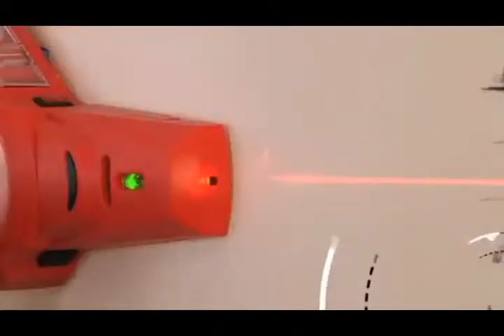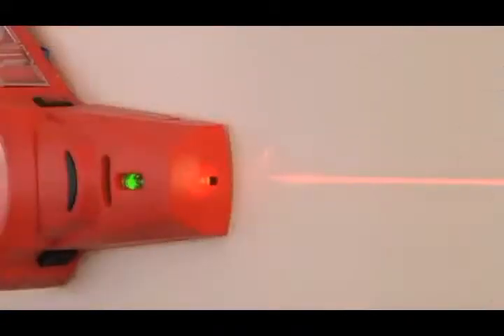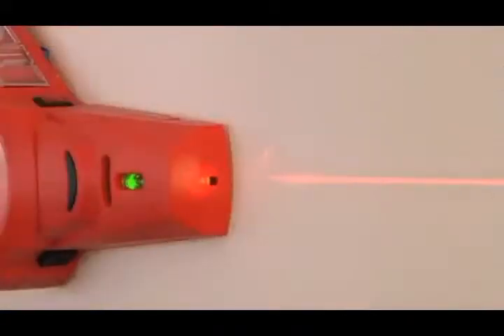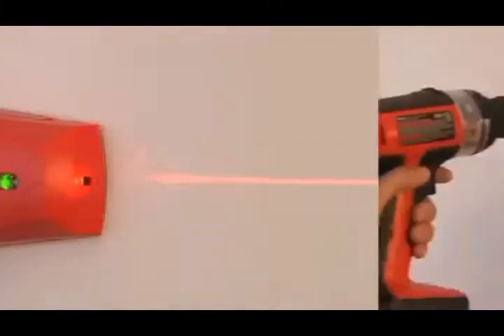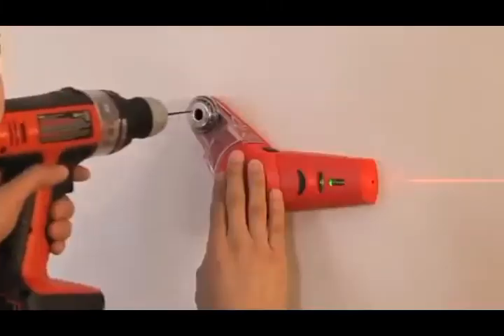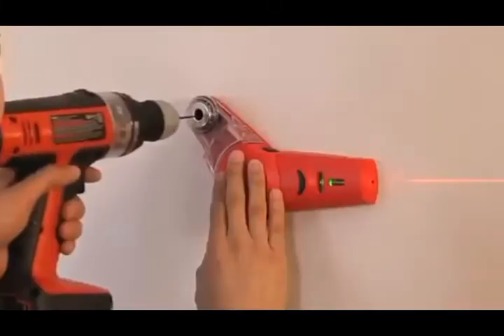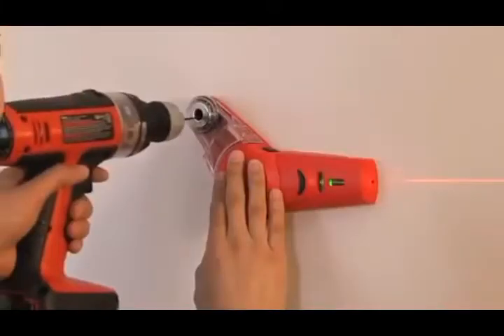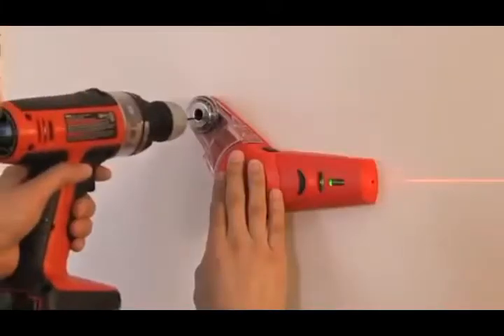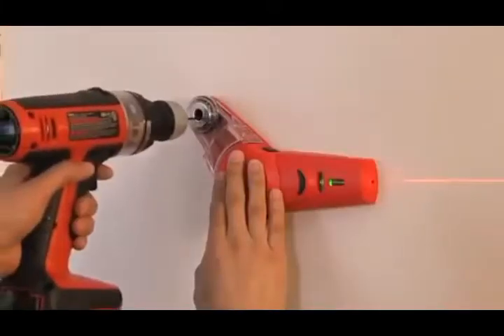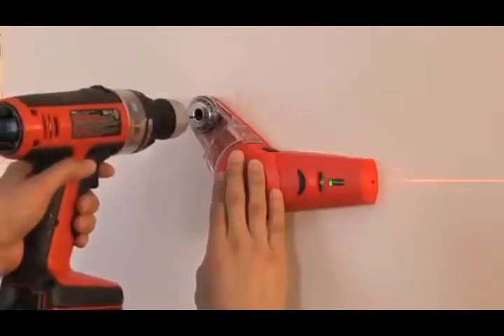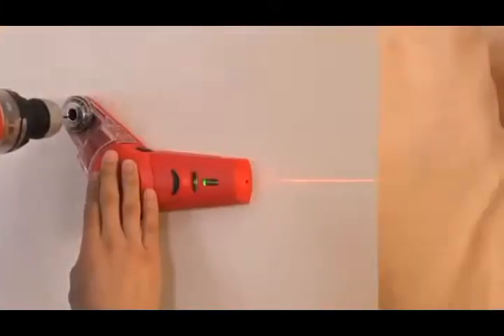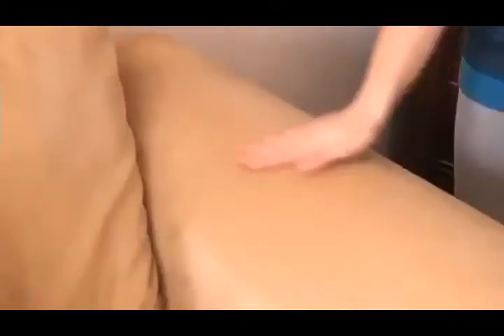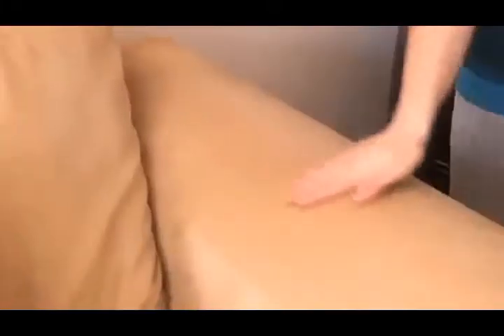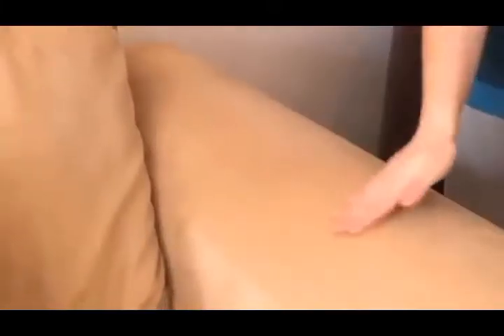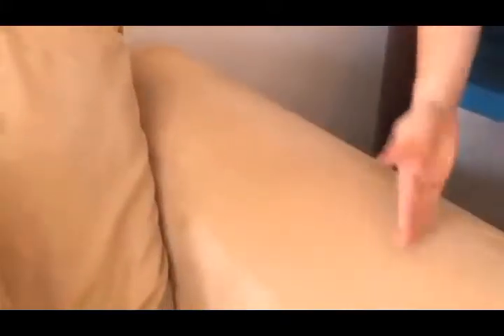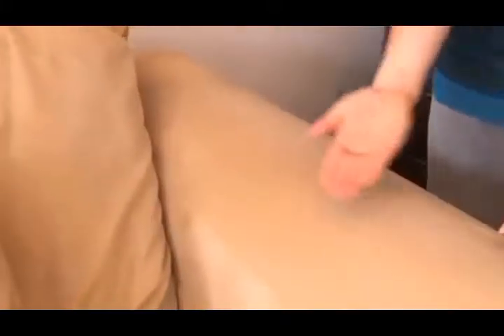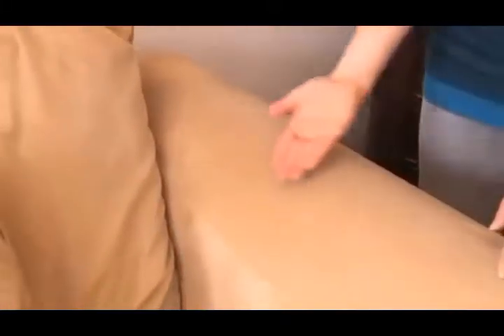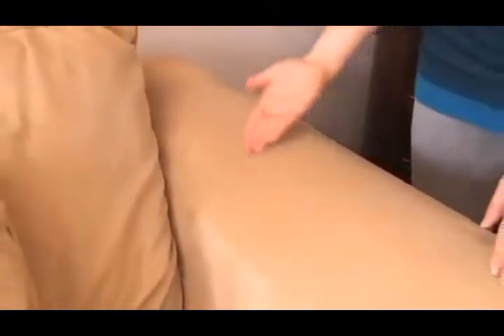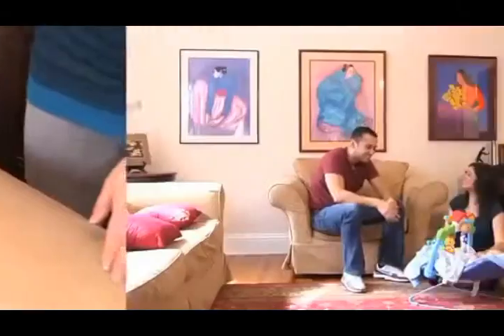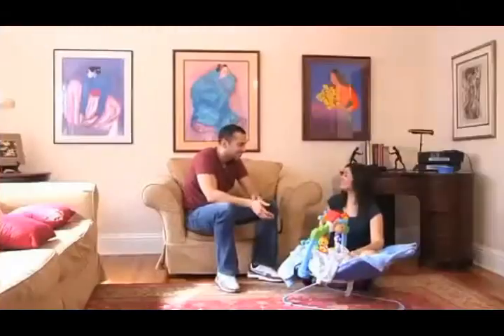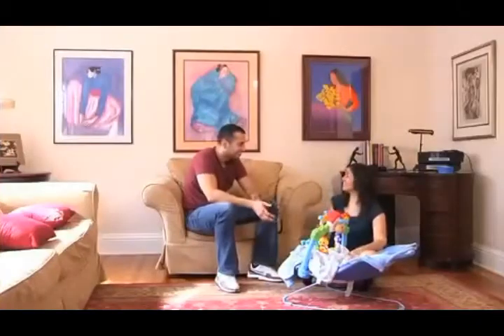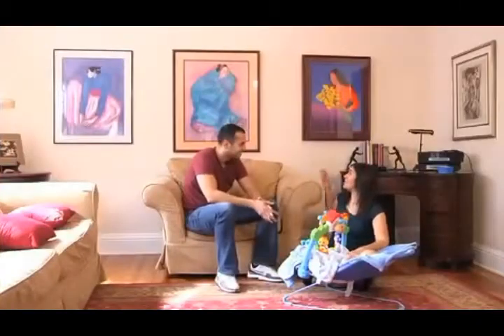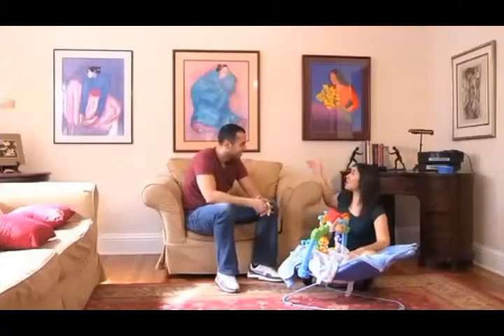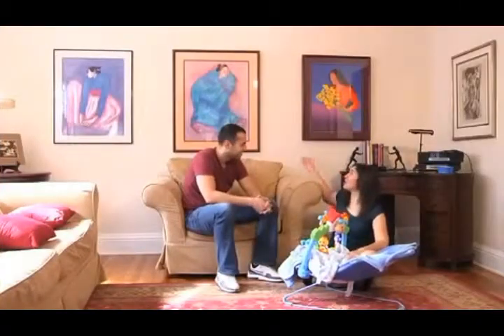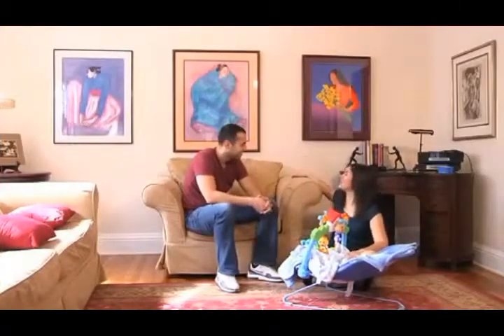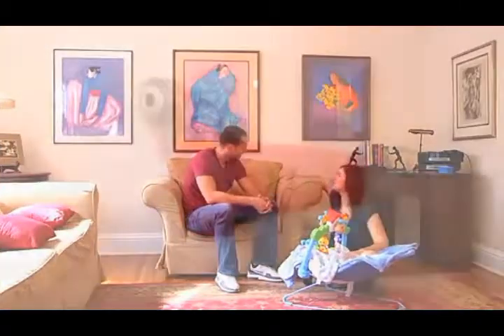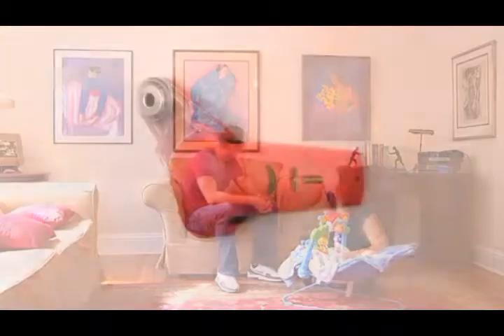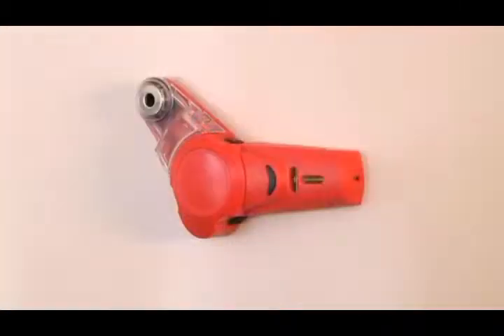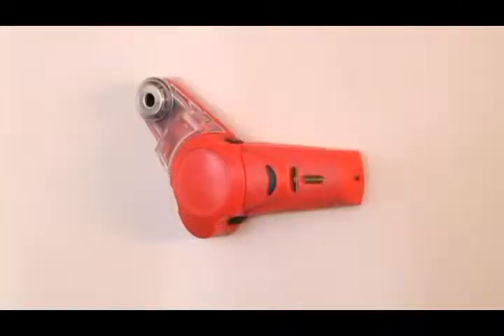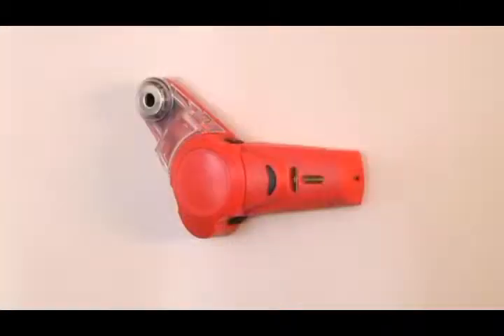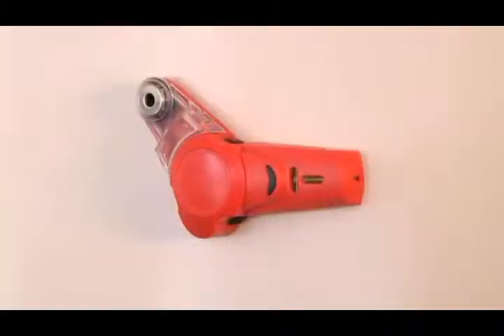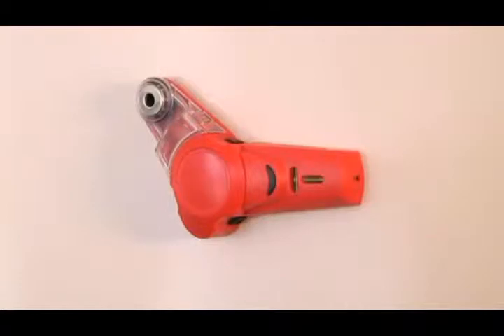Make it level. Make it right. Make it clean. Make it beautiful. Make it level with the Drill Buddy.